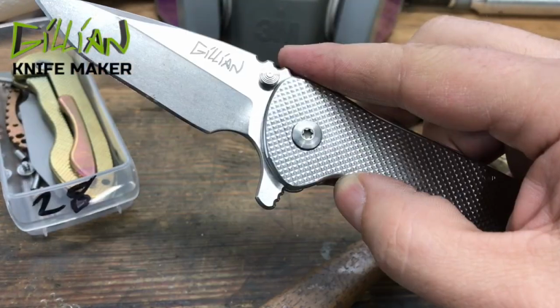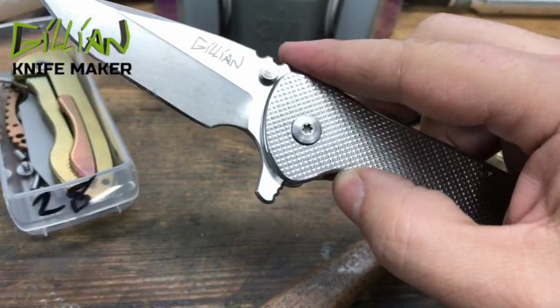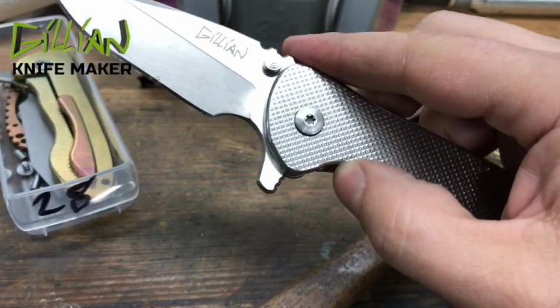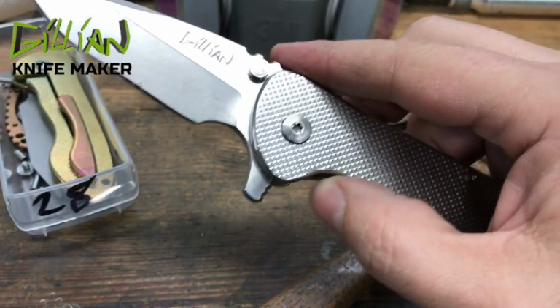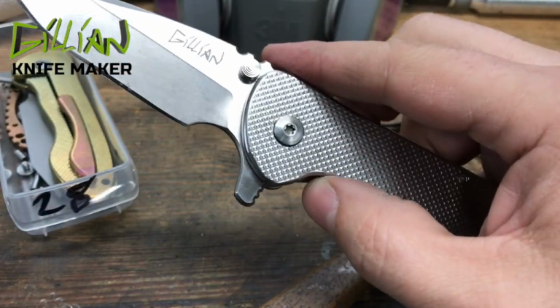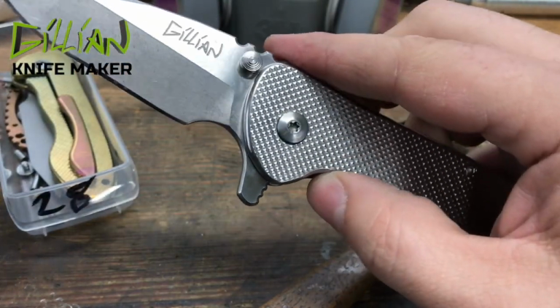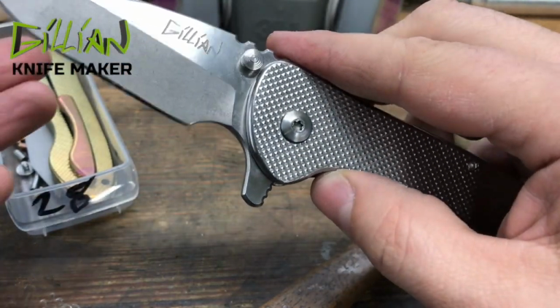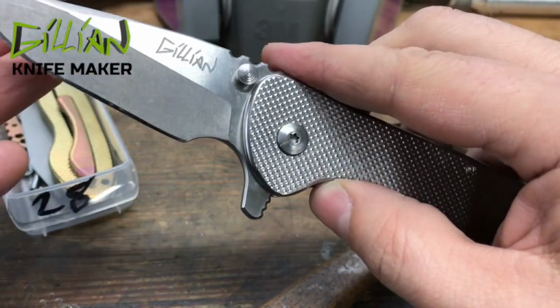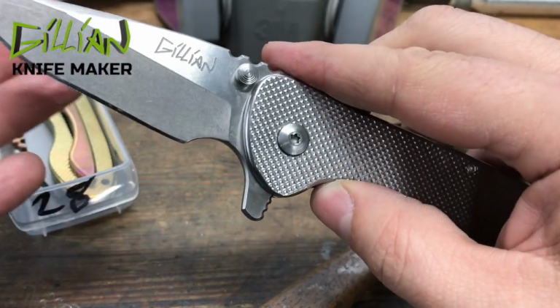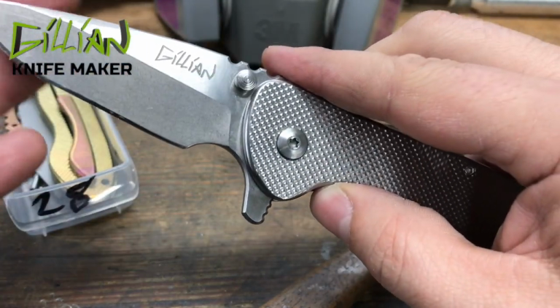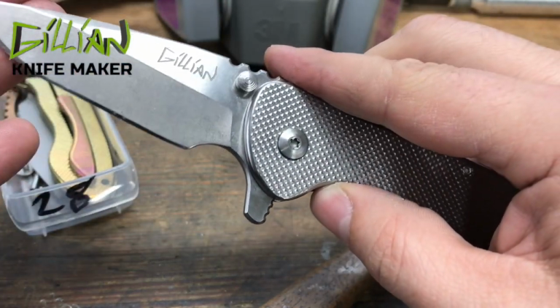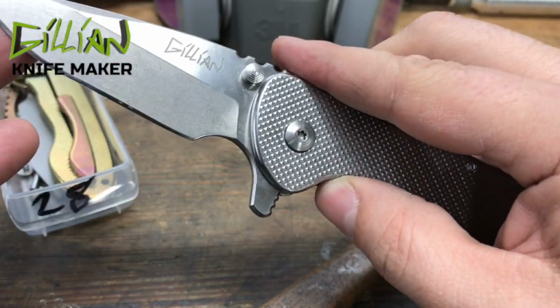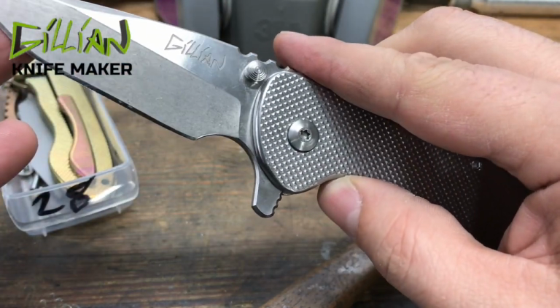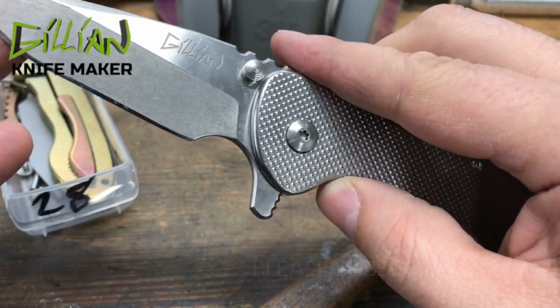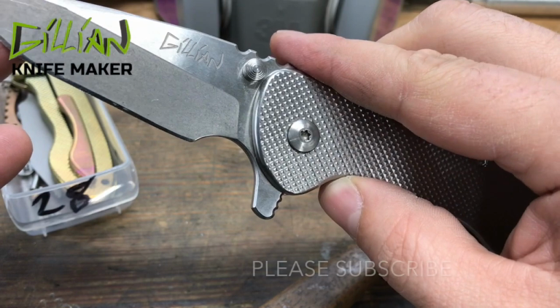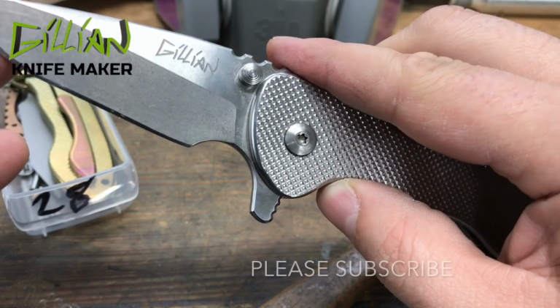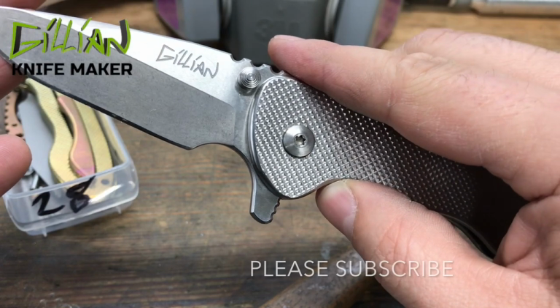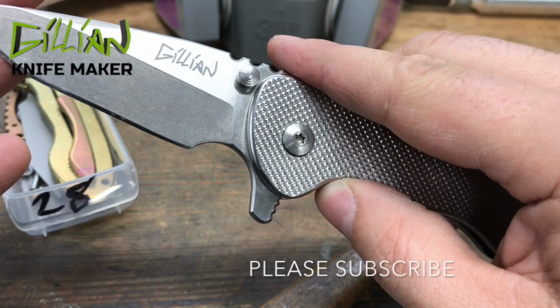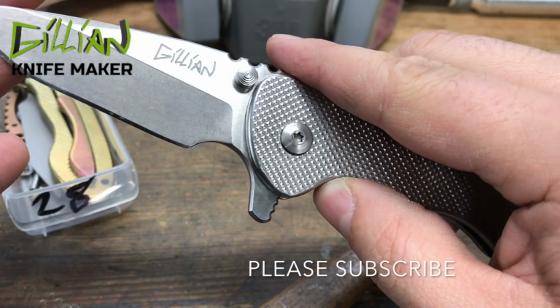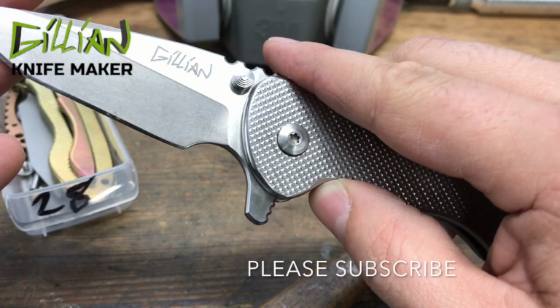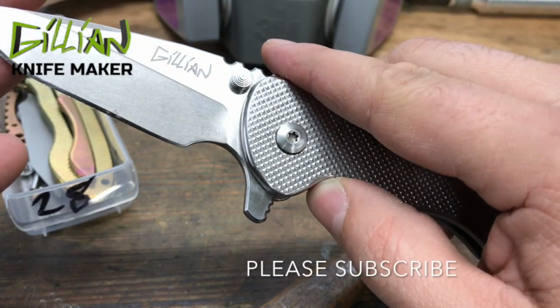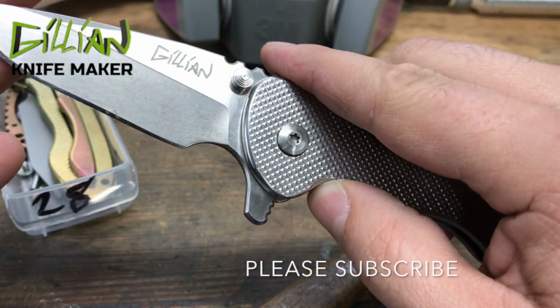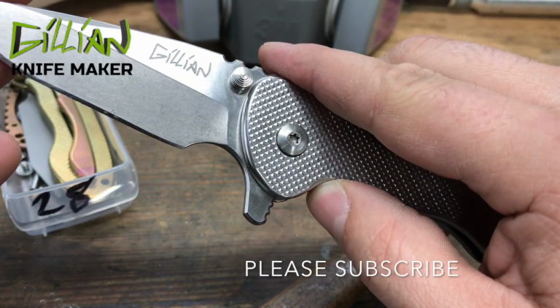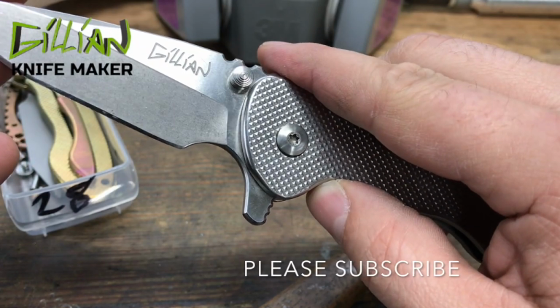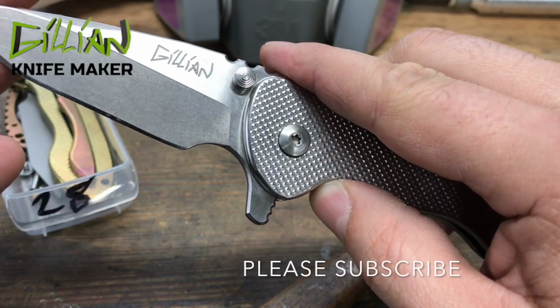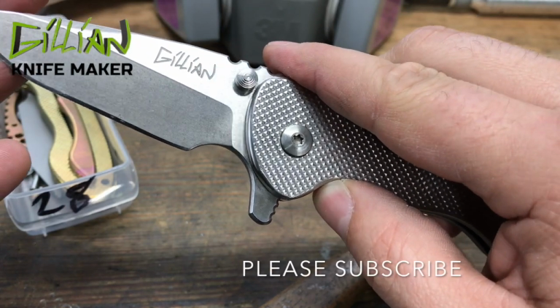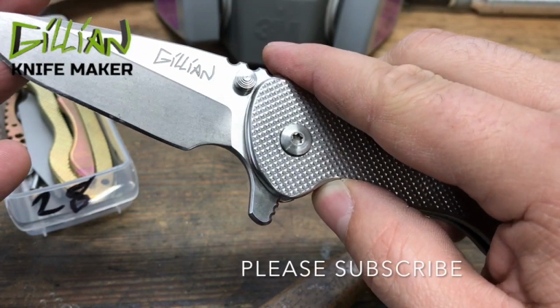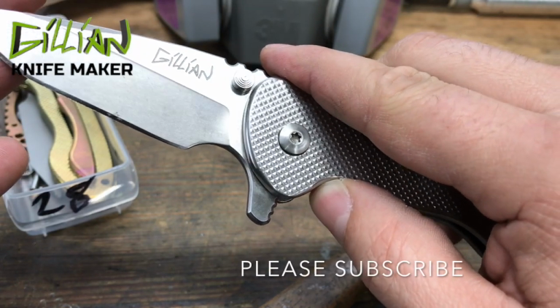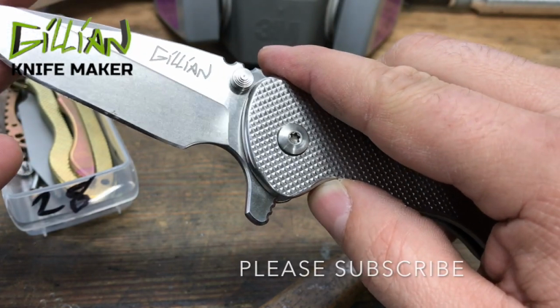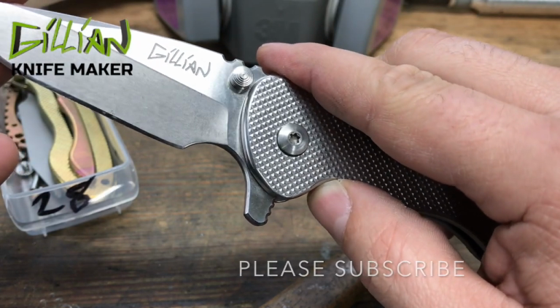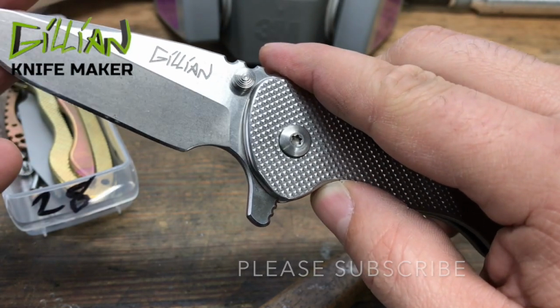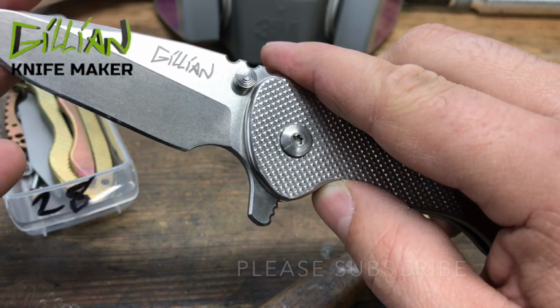Thanks for watching all the way through — you must like my knife making! If you do, please subscribe. I try to put out content on Wednesdays.